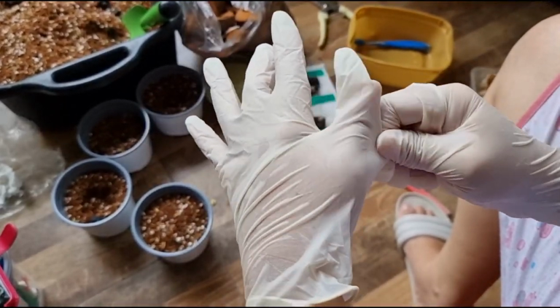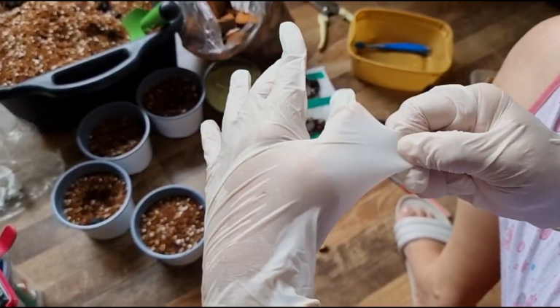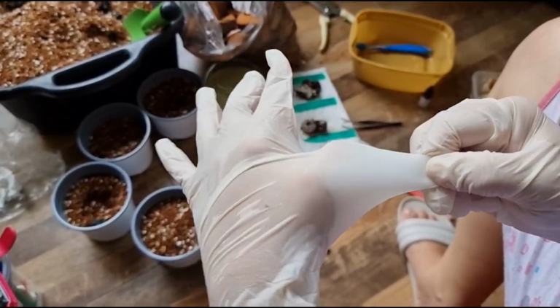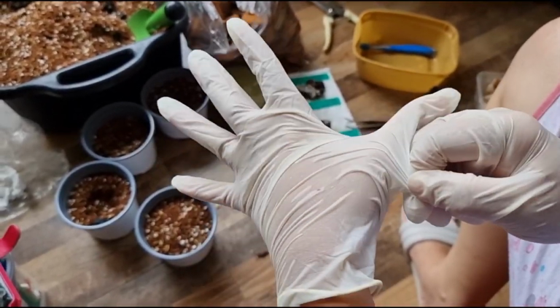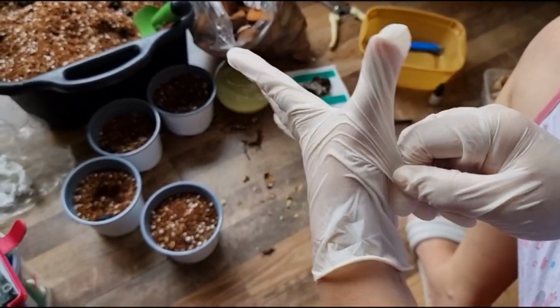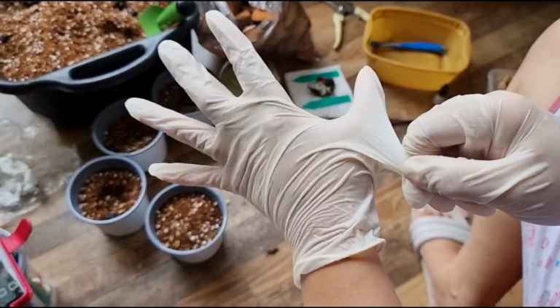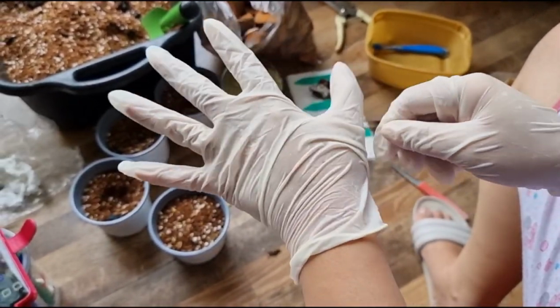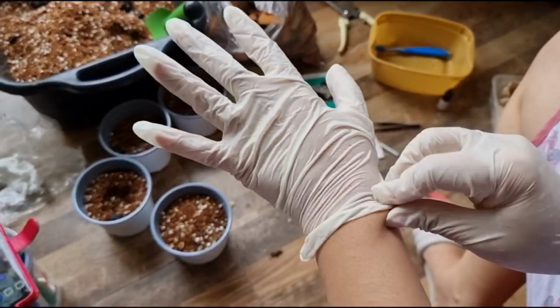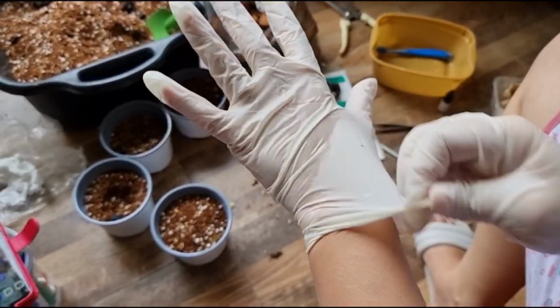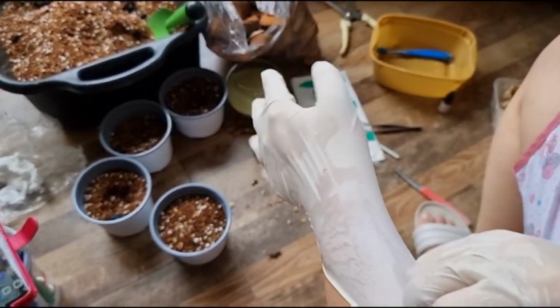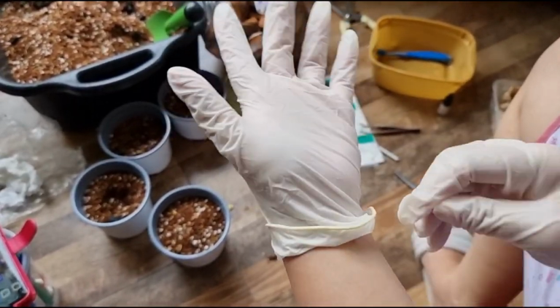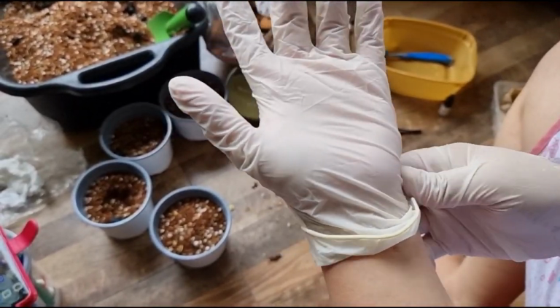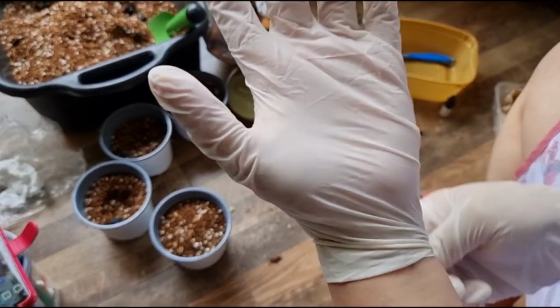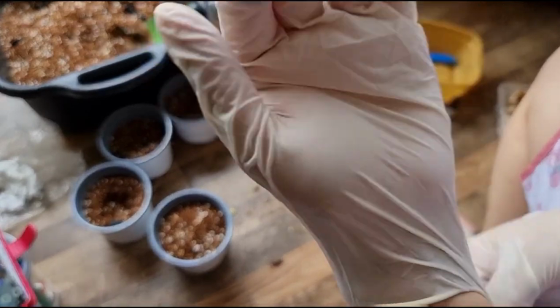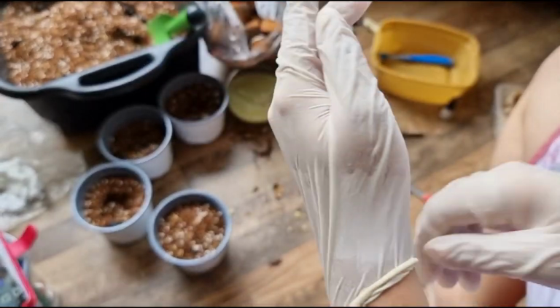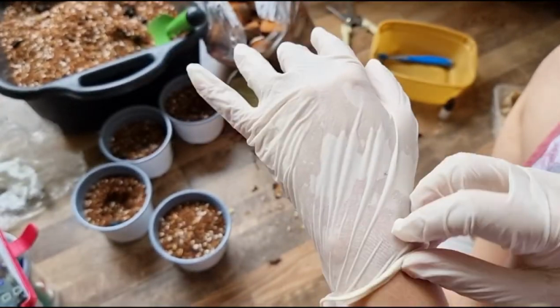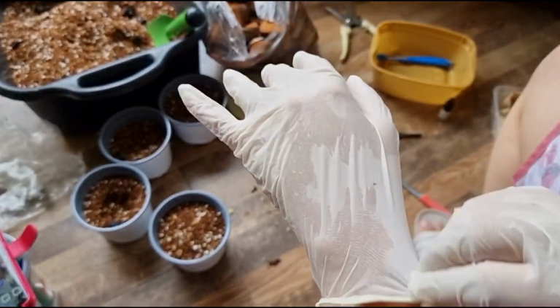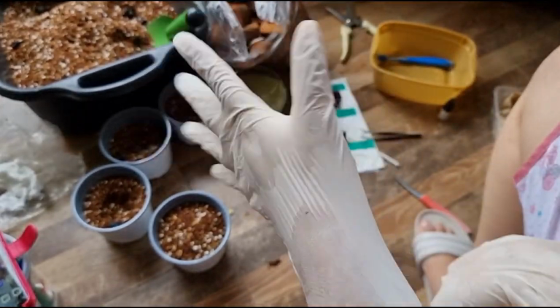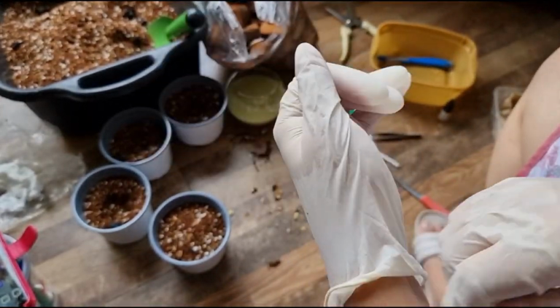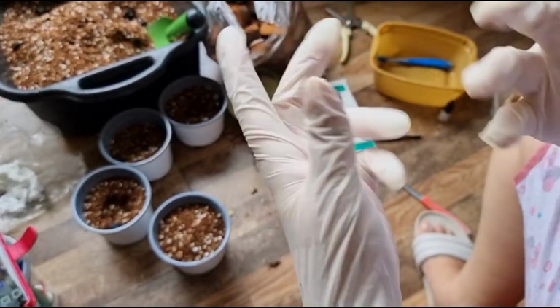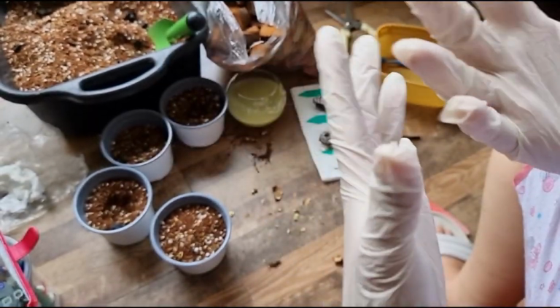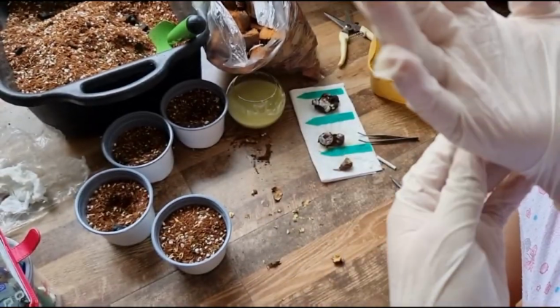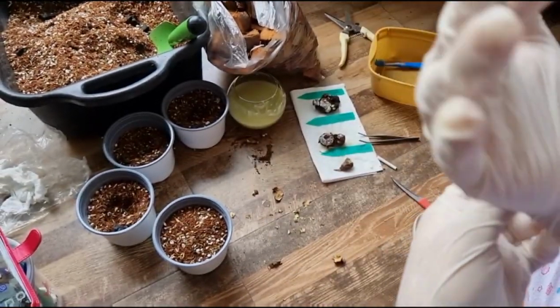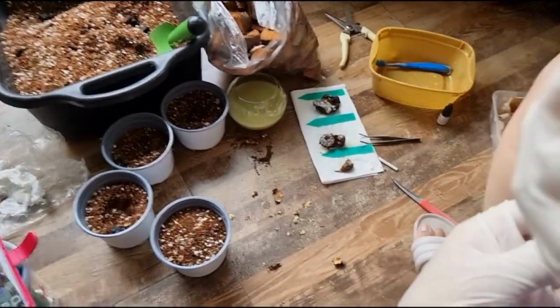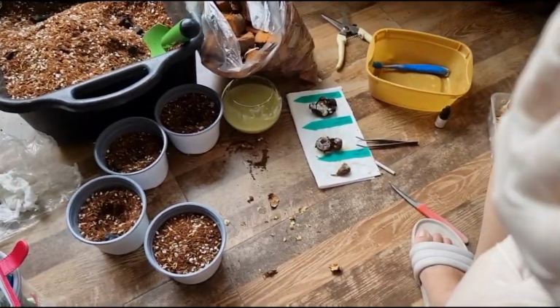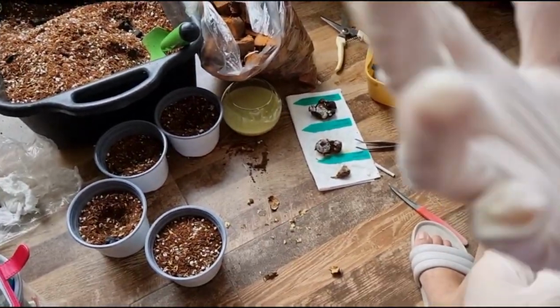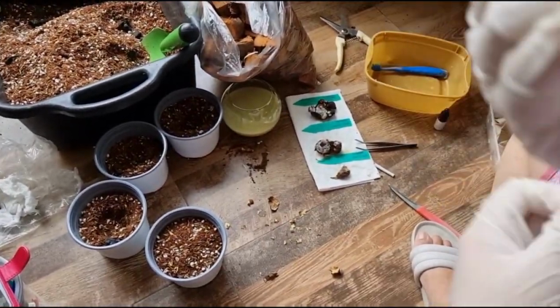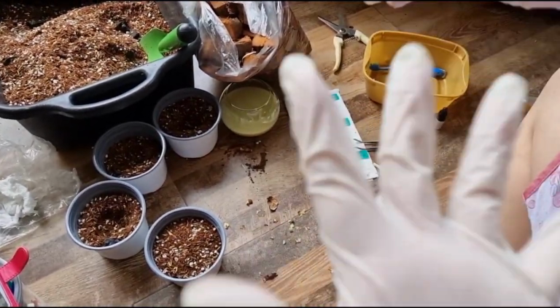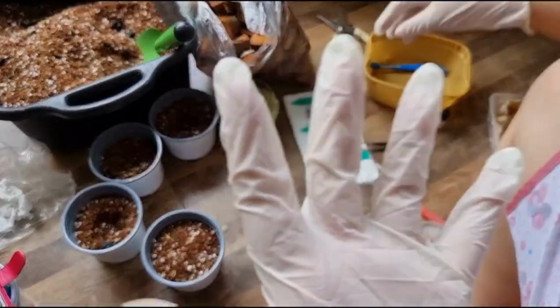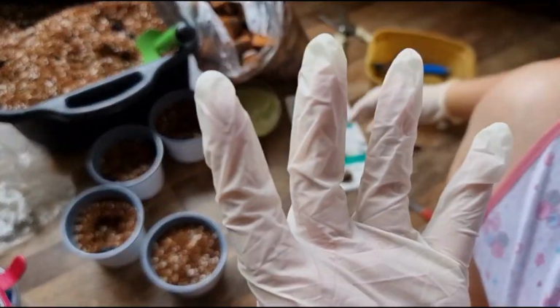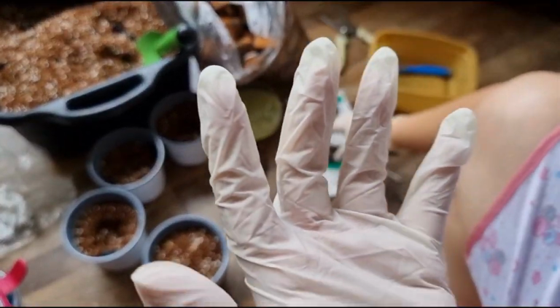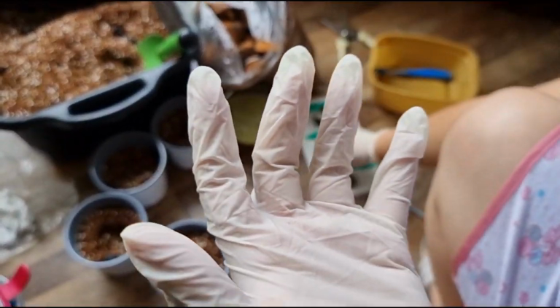Nakalimutan ko mag-gloves - mag-gloves daw tayo pagka sinusugatan natin yung bulb. Kasi makati daw siya. Makati daw yun.